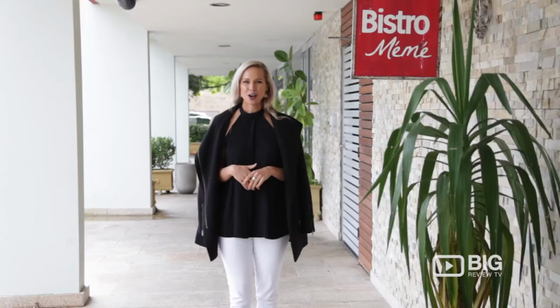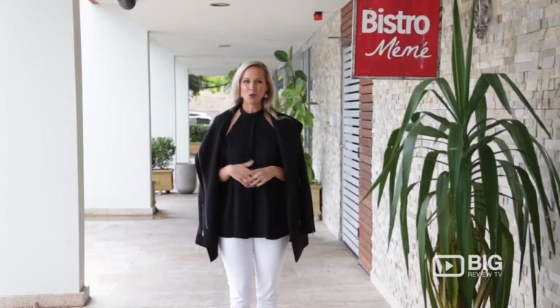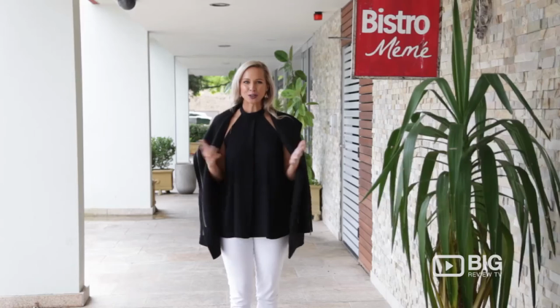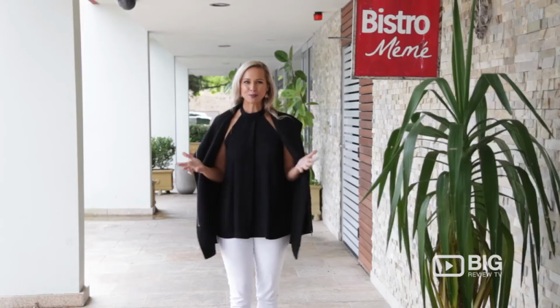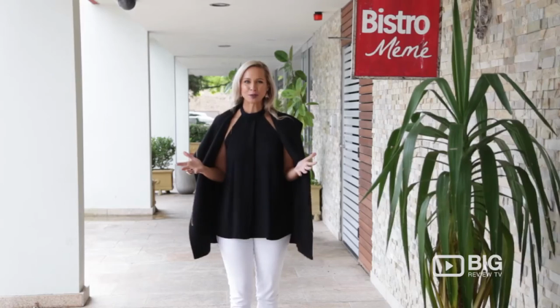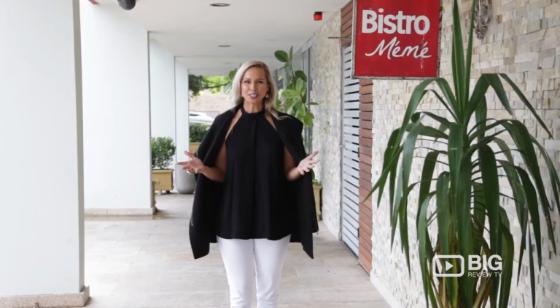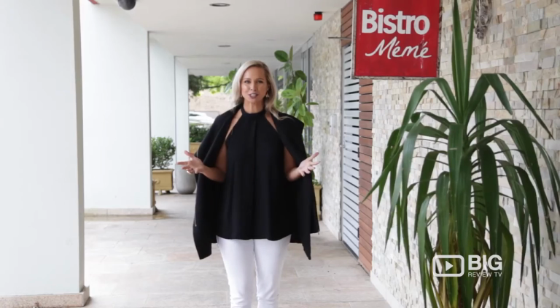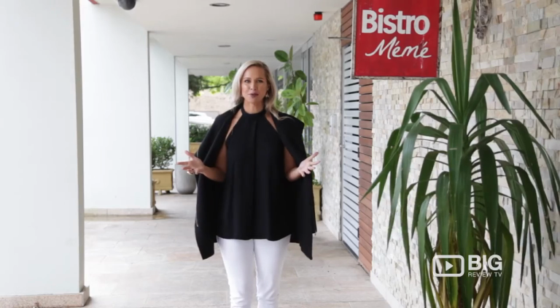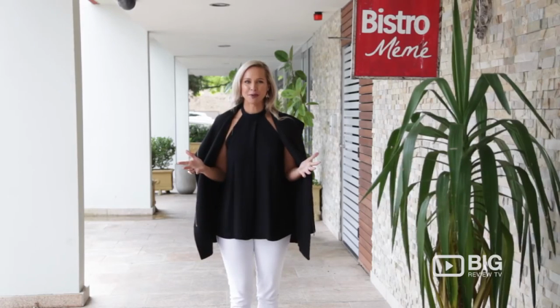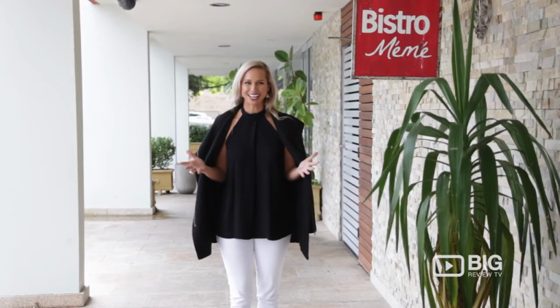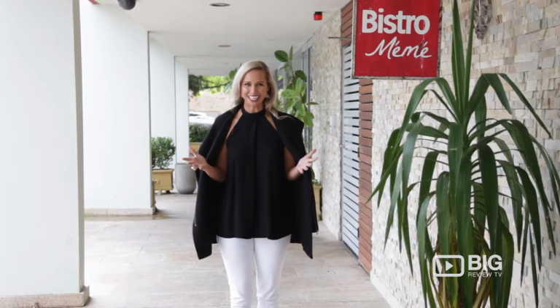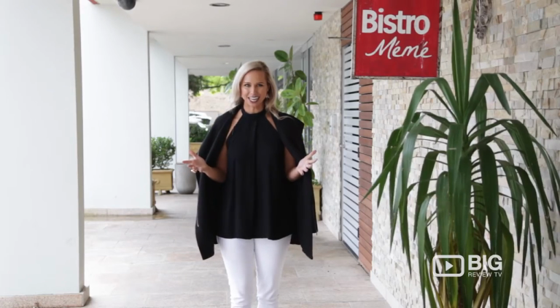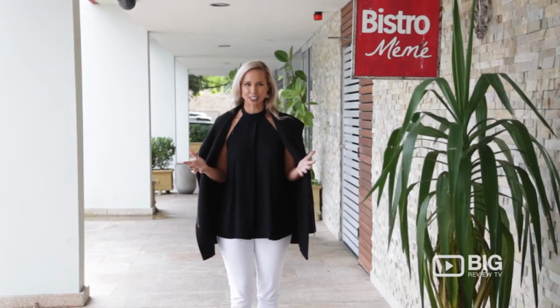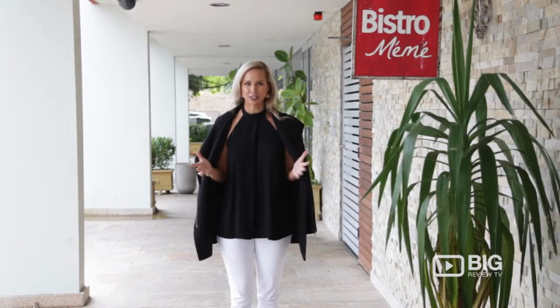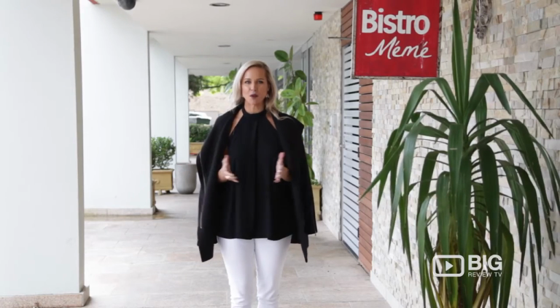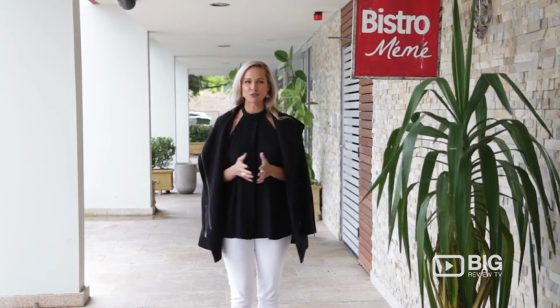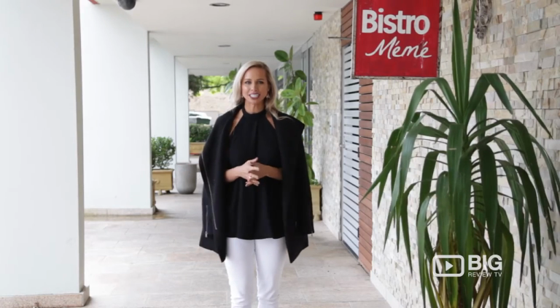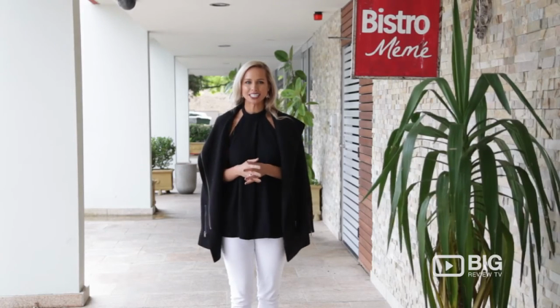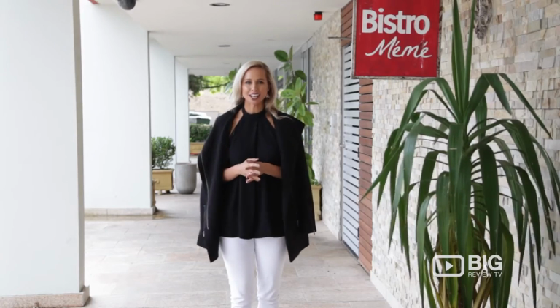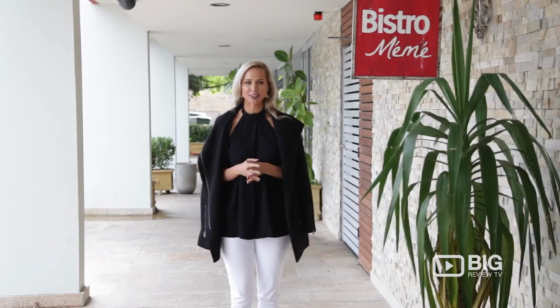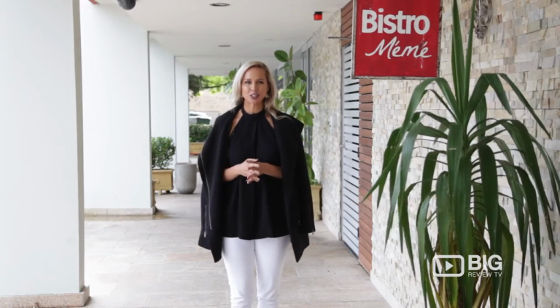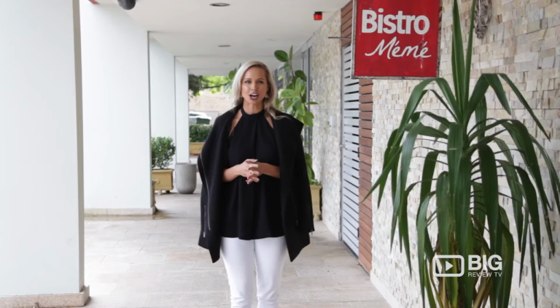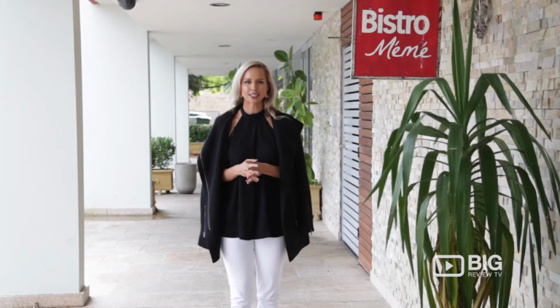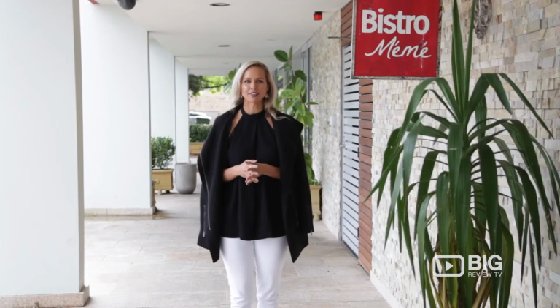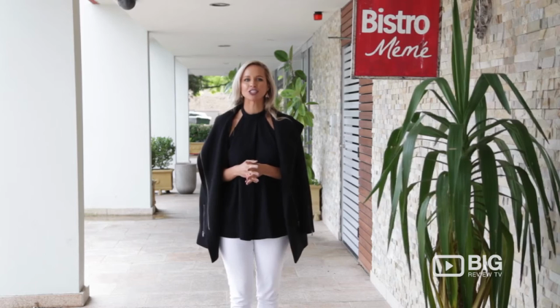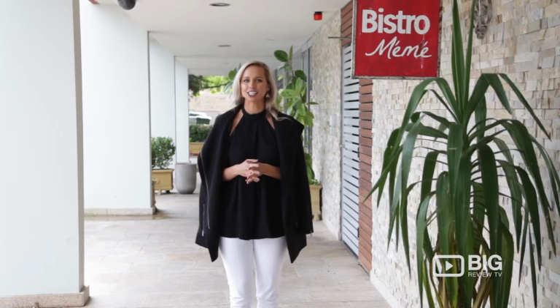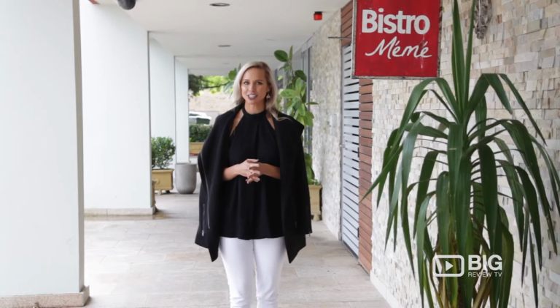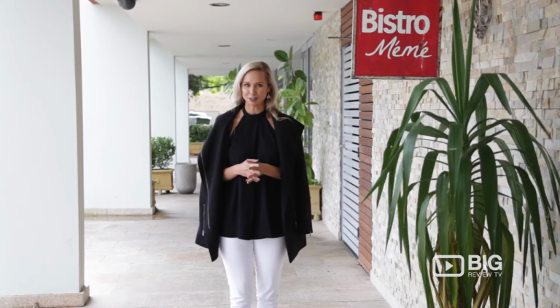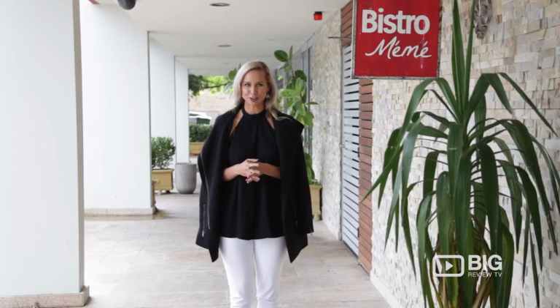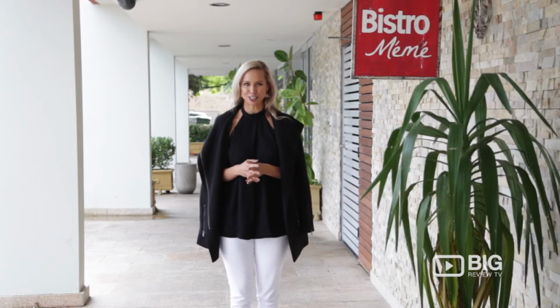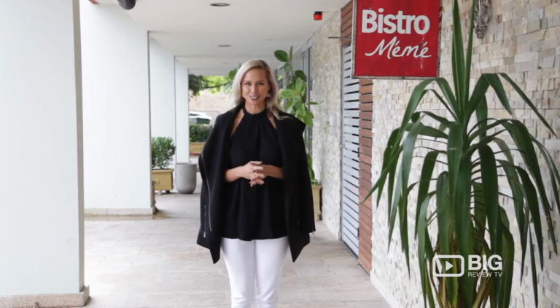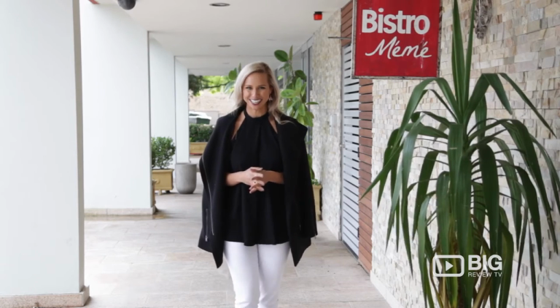Welcome to Bistro Mehmet in Gladesville. I'm really excited to try some of their traditional French cuisine.